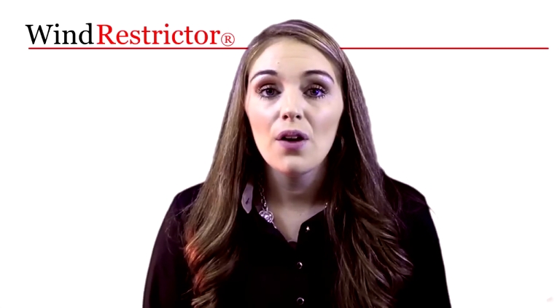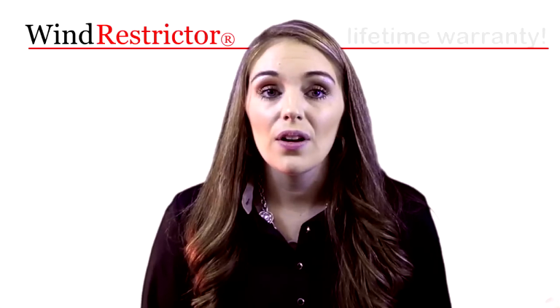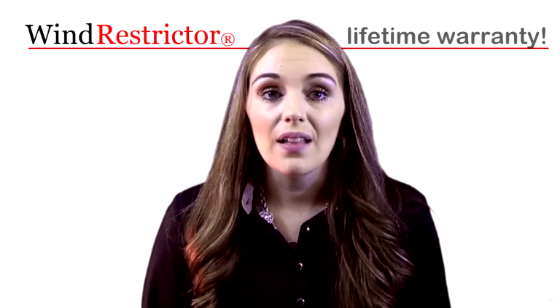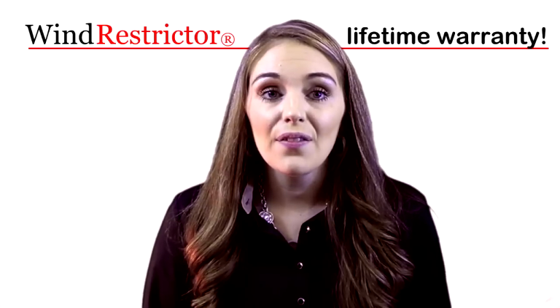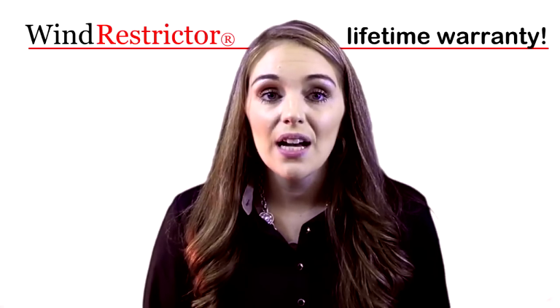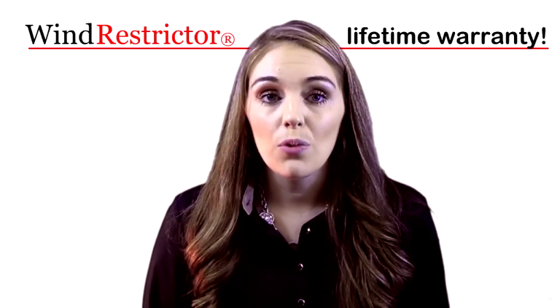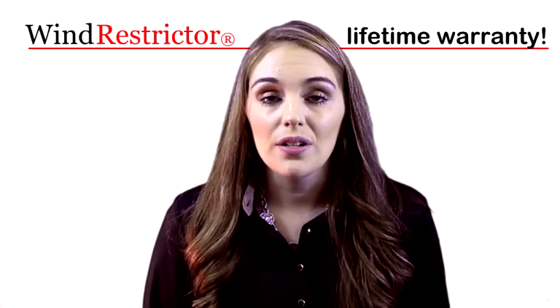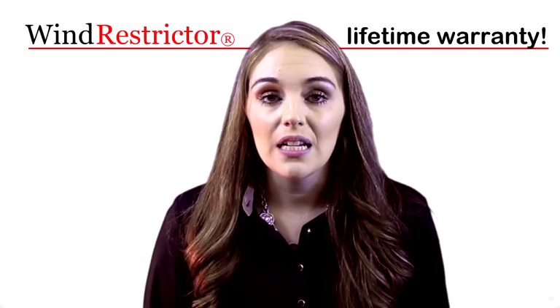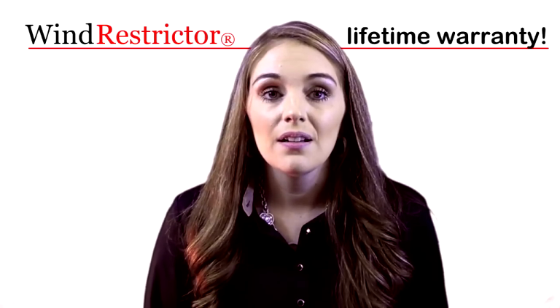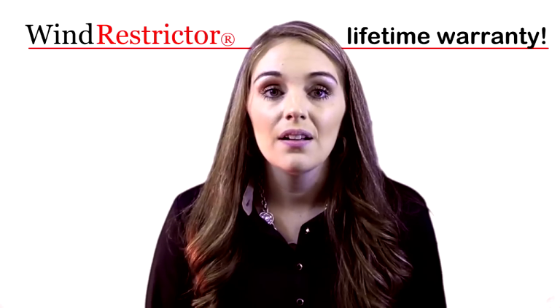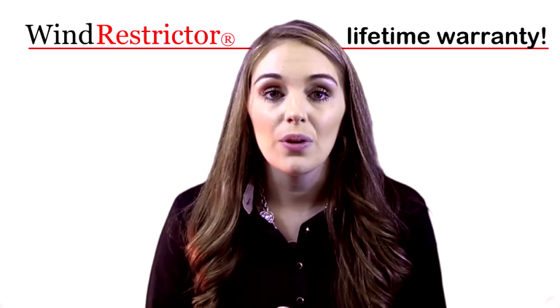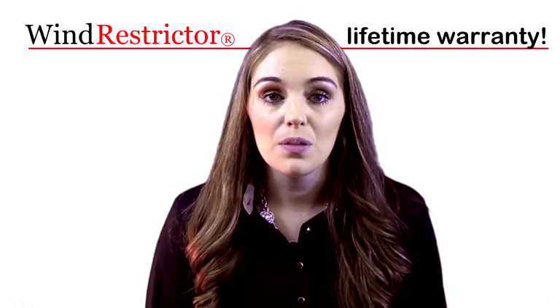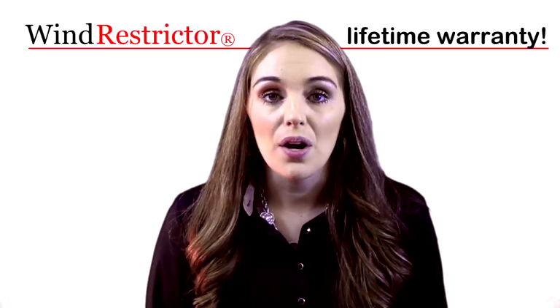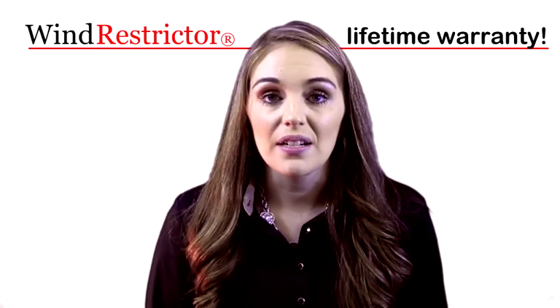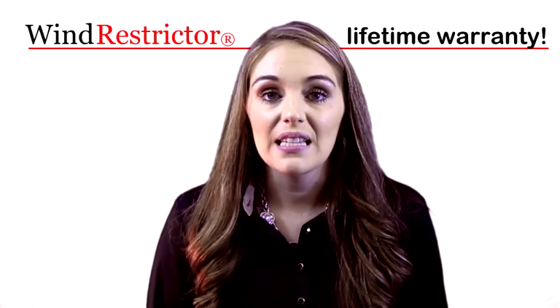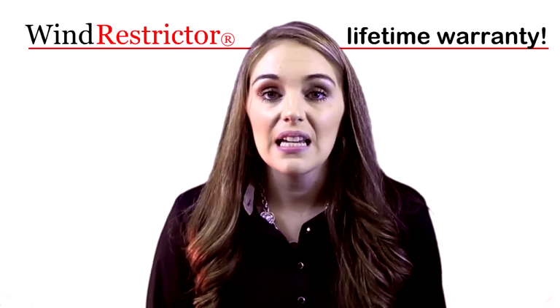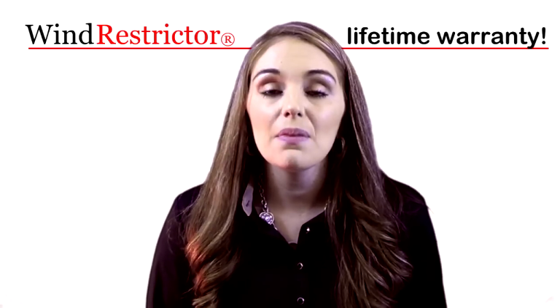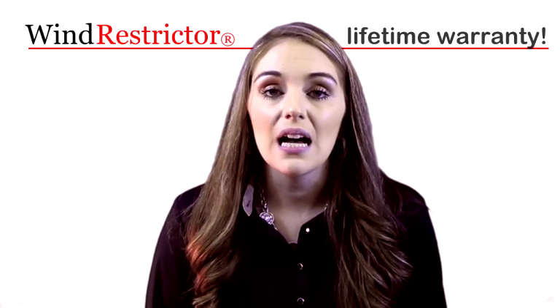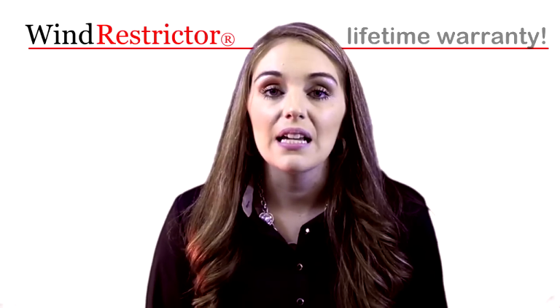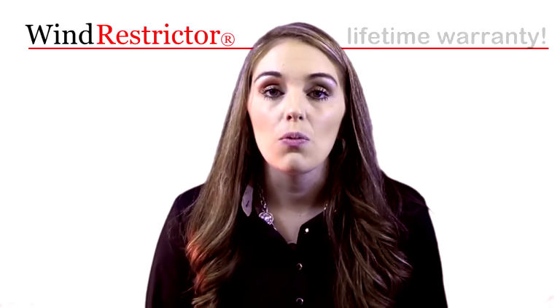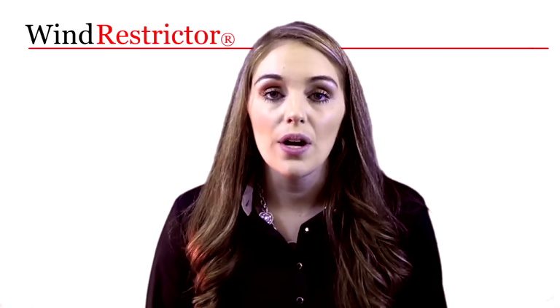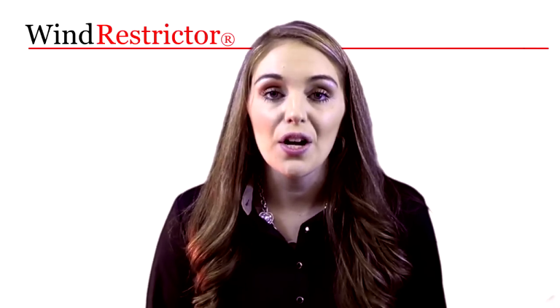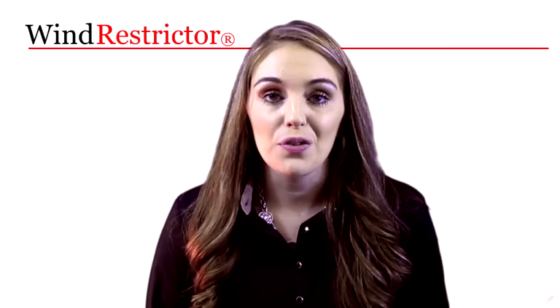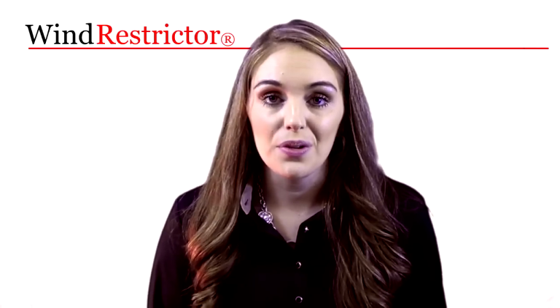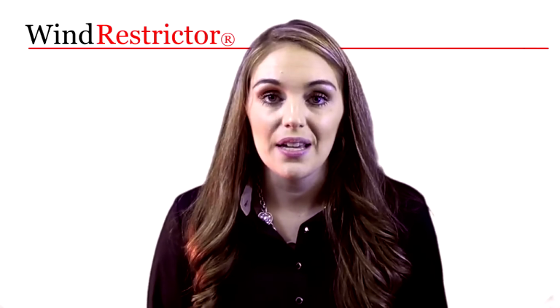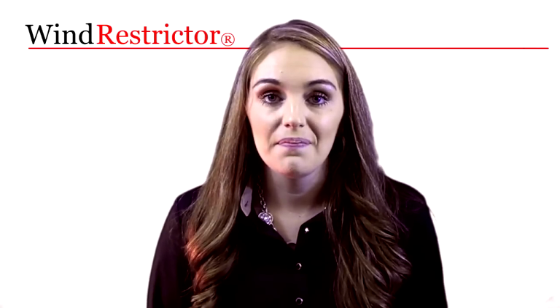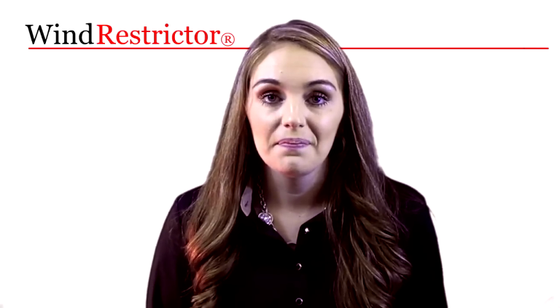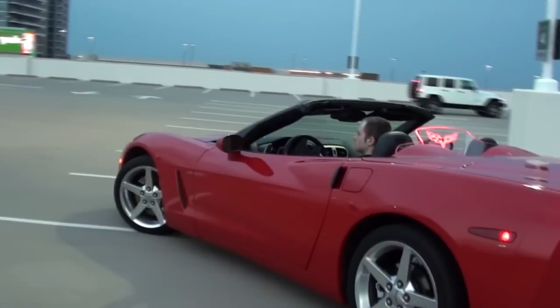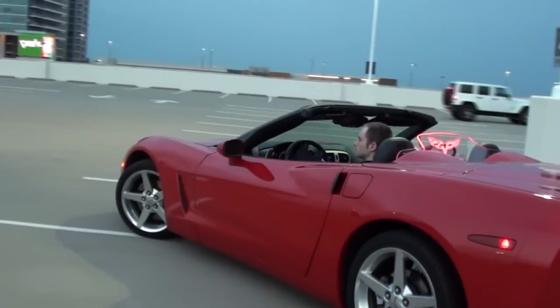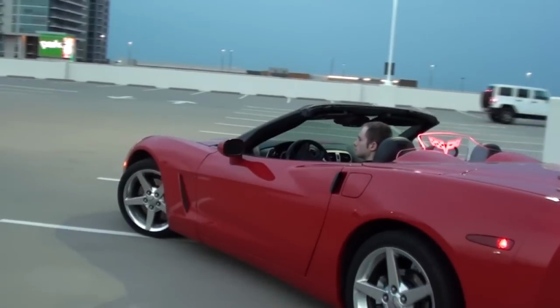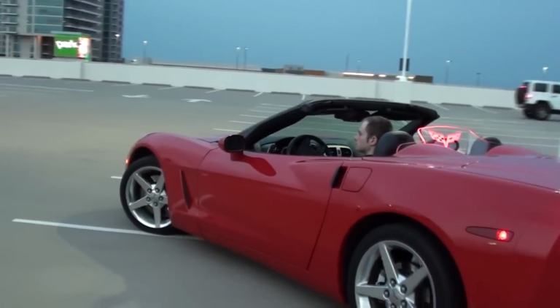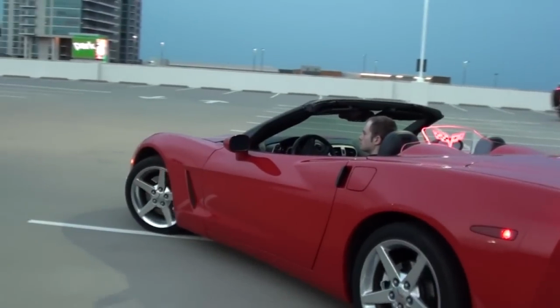We offer a lifetime warranty with this product and stand behind it 100%. Thank you.